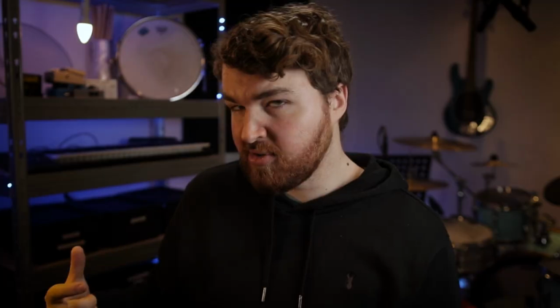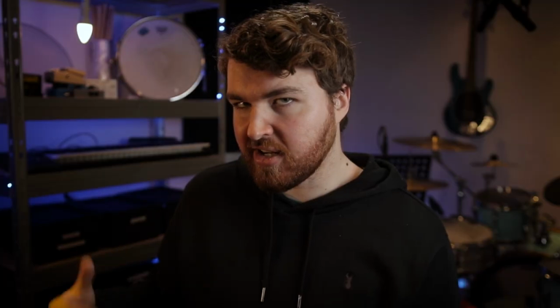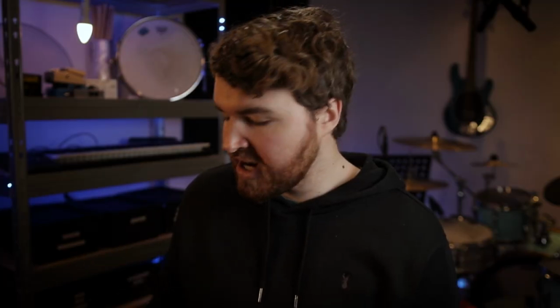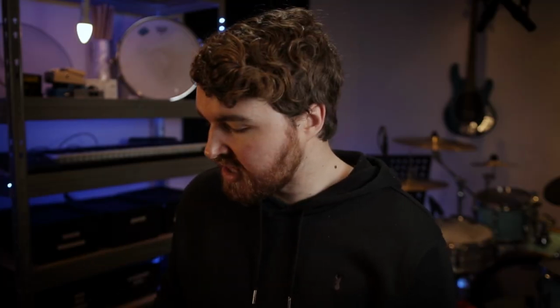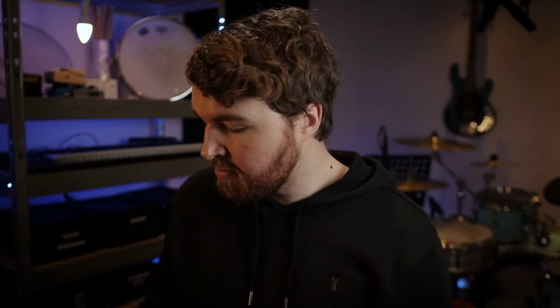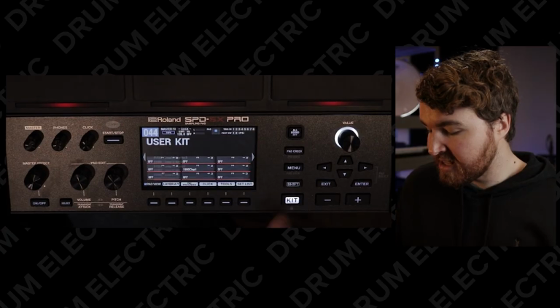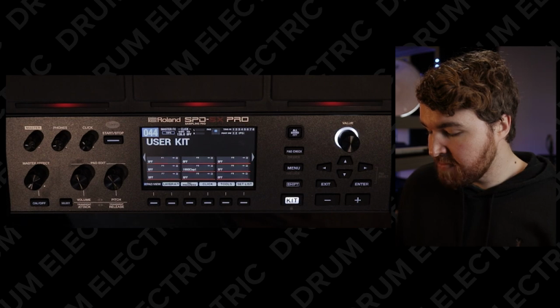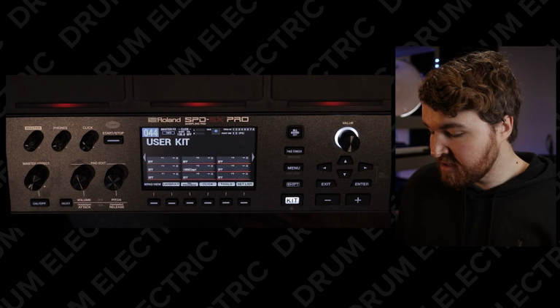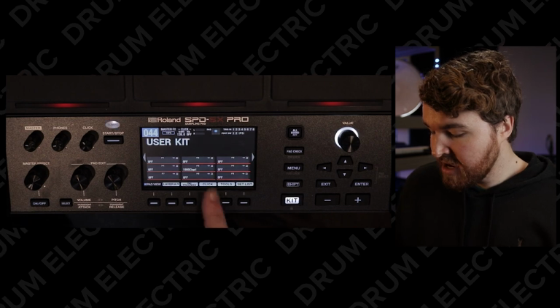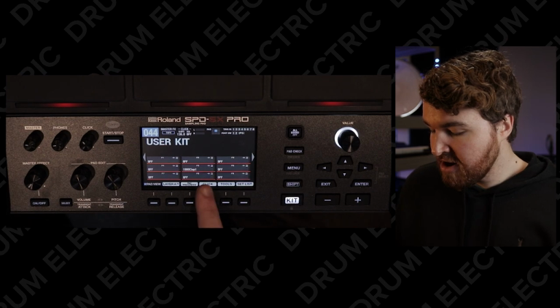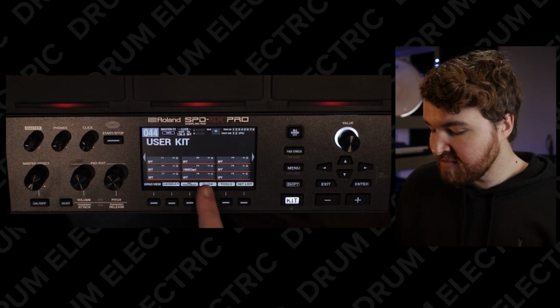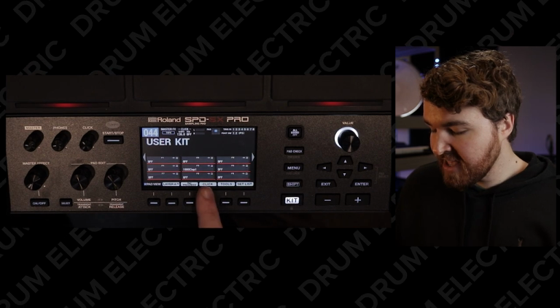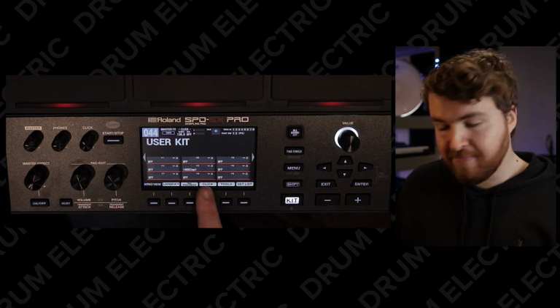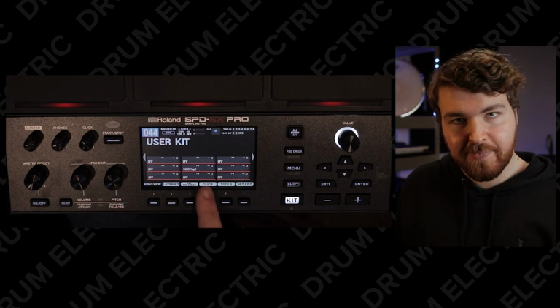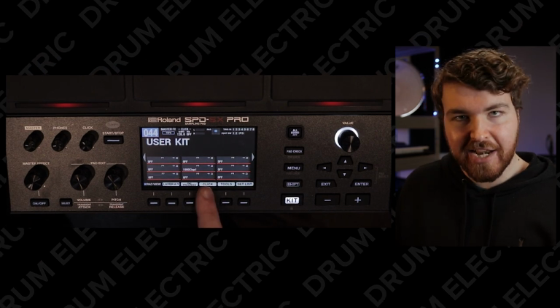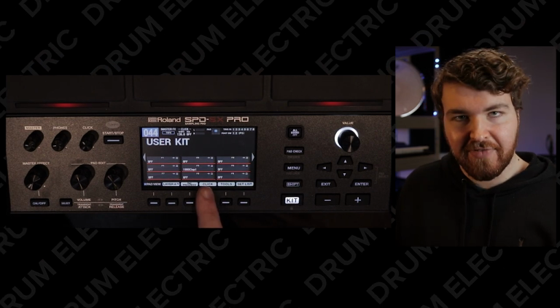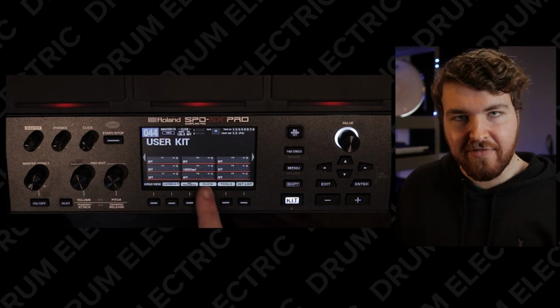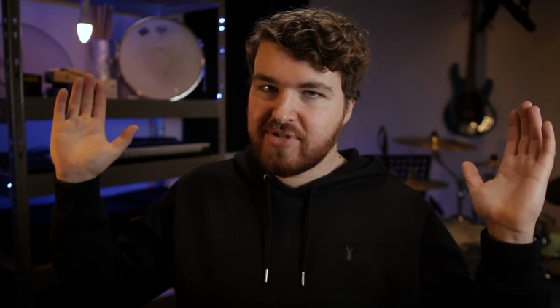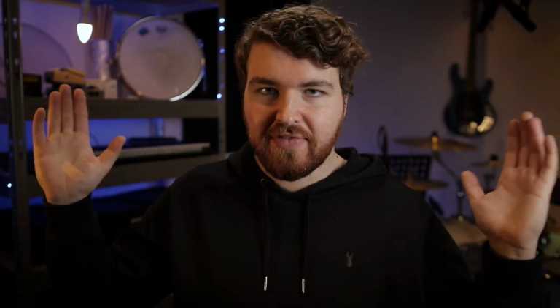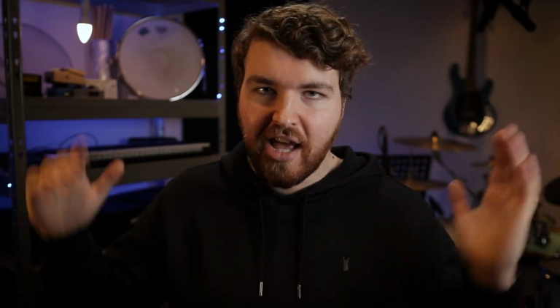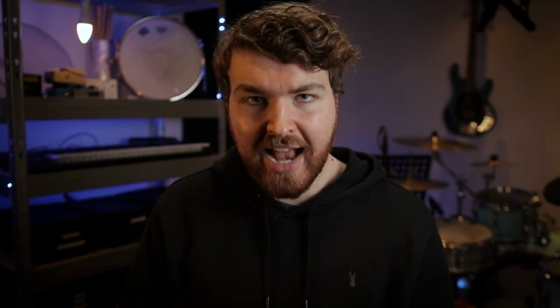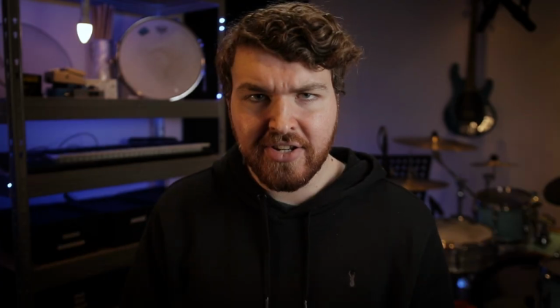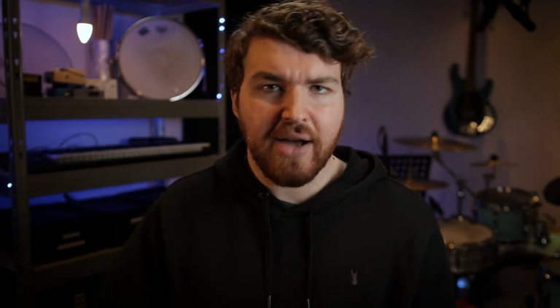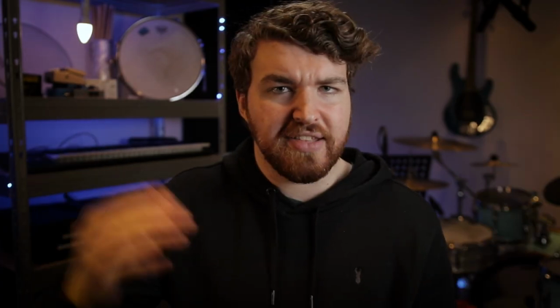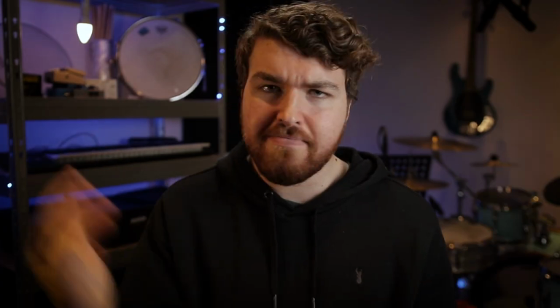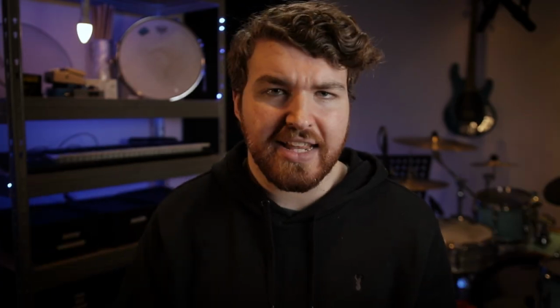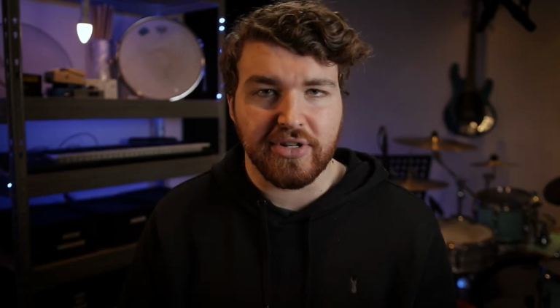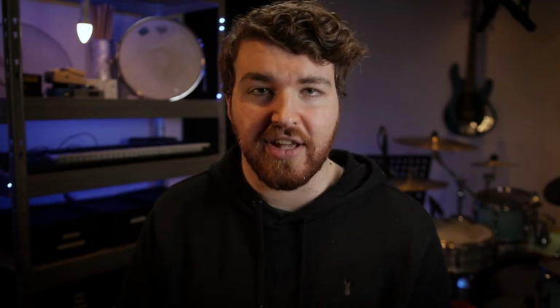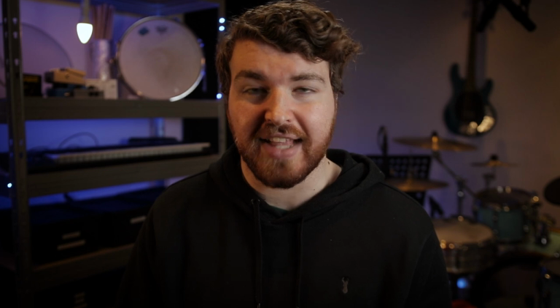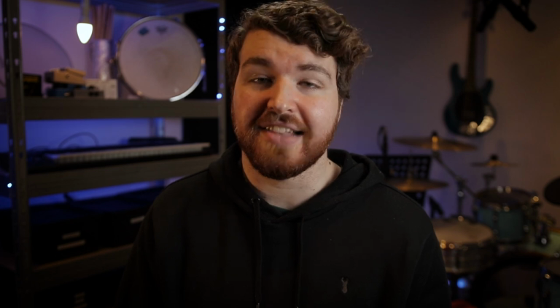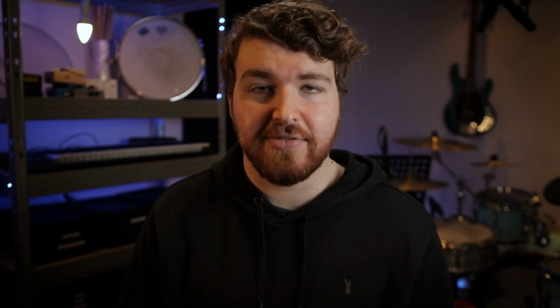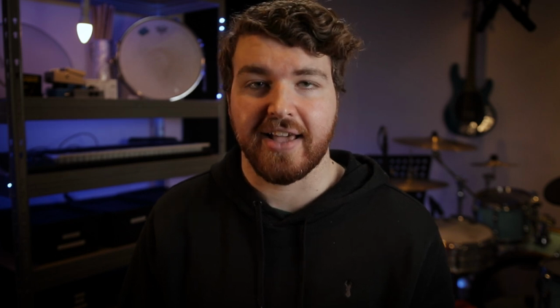I'm just going to check it's there by hitting the kit button. And there it is right there — pad number five. It's a wonderful time. And you can do that with as many audio samples as you like.